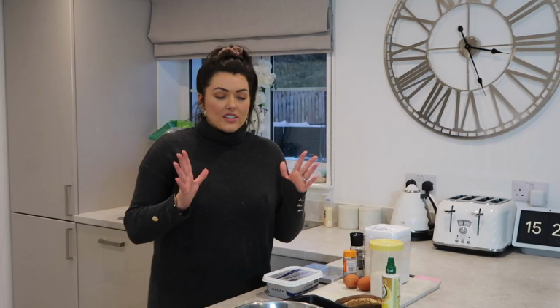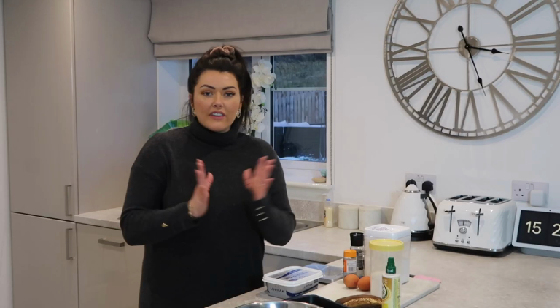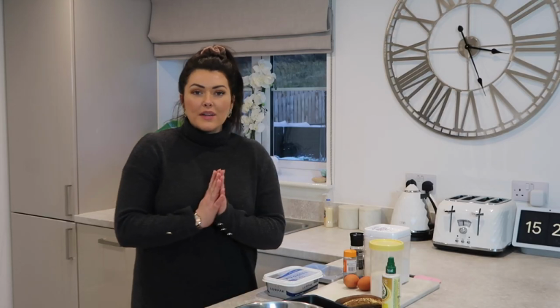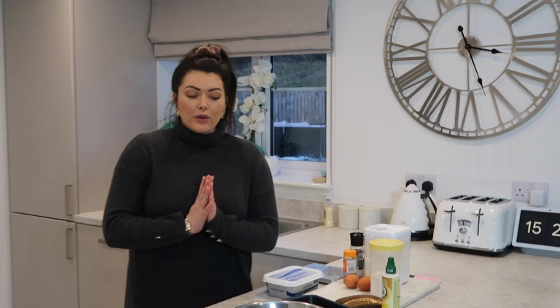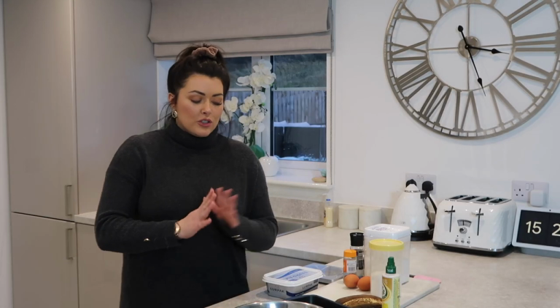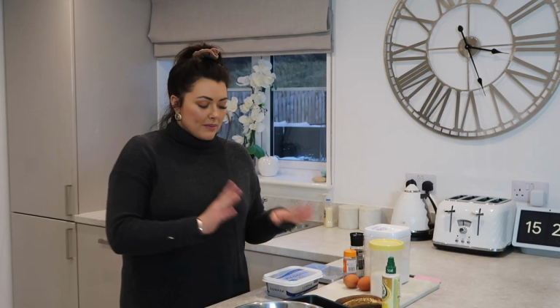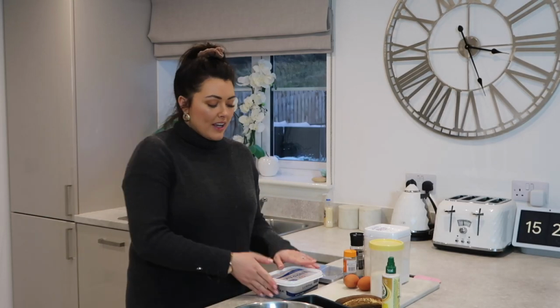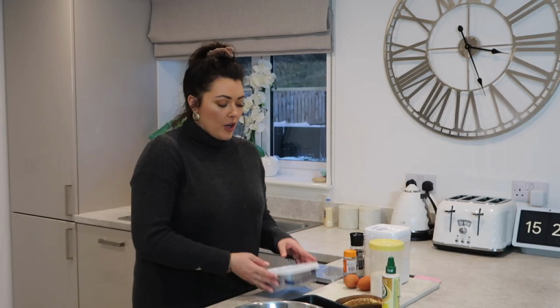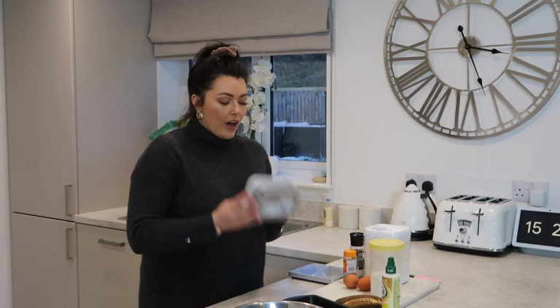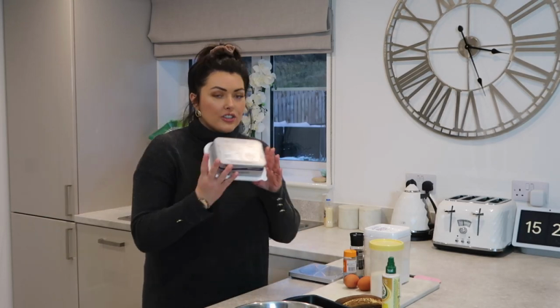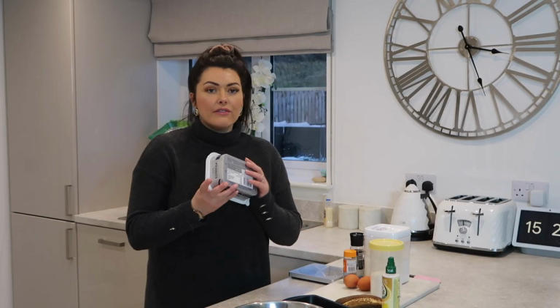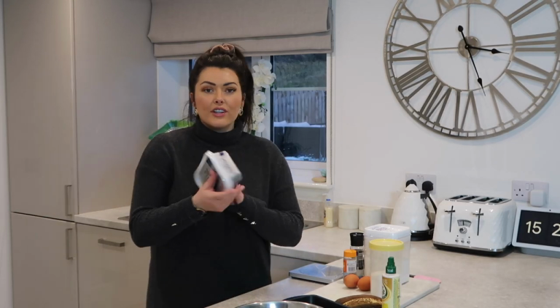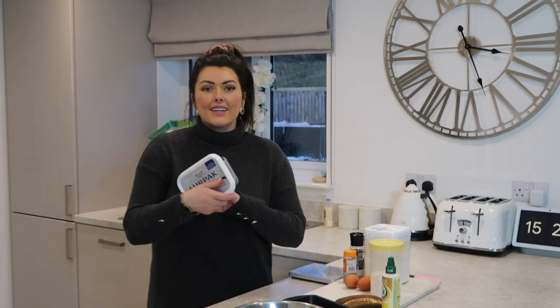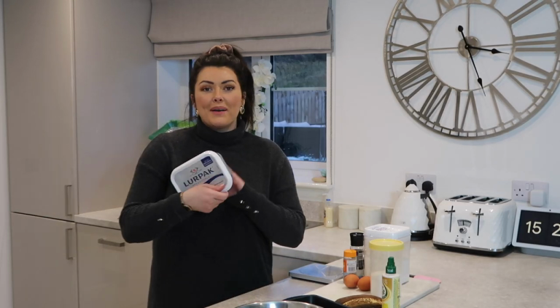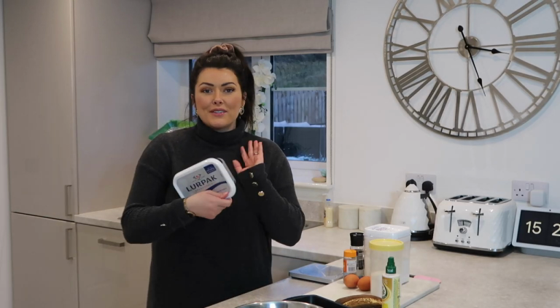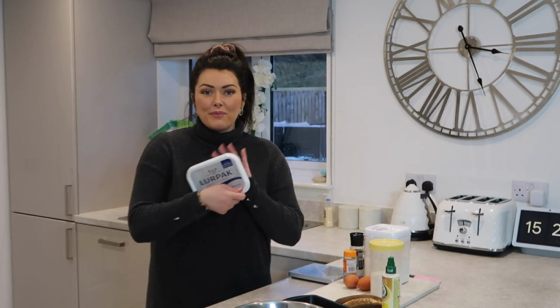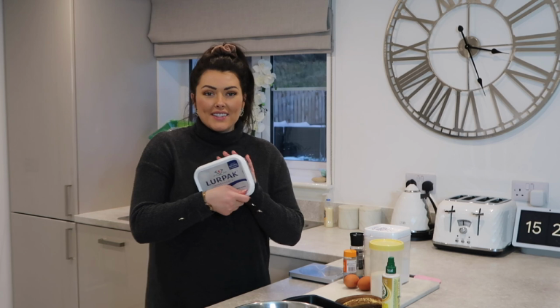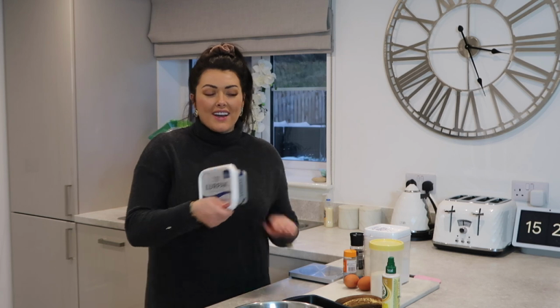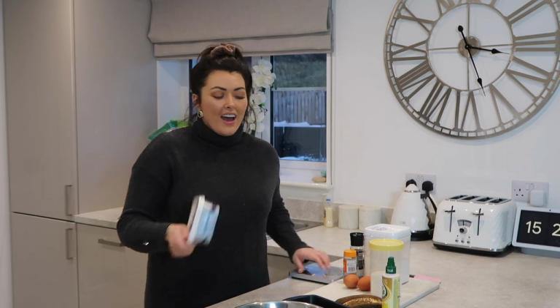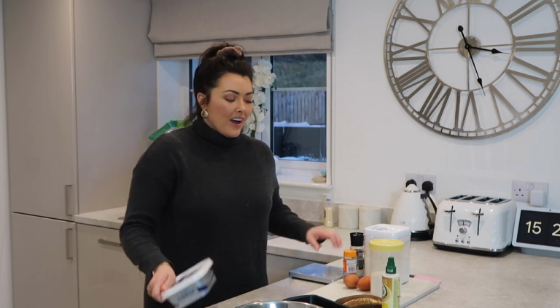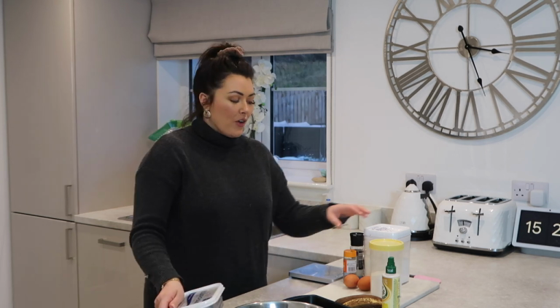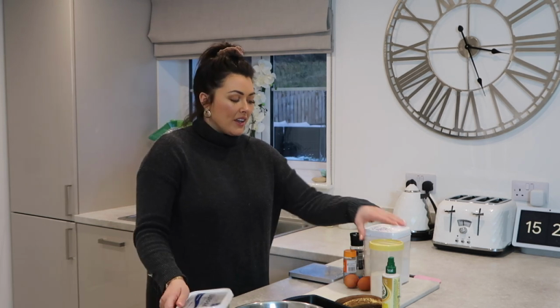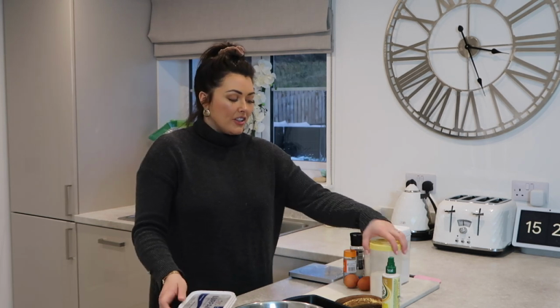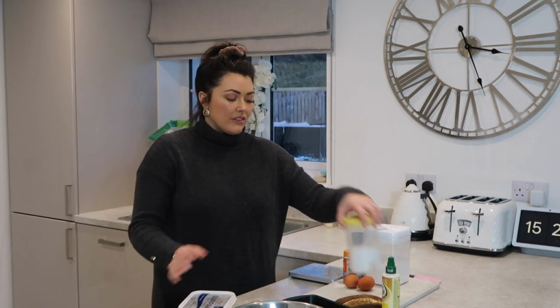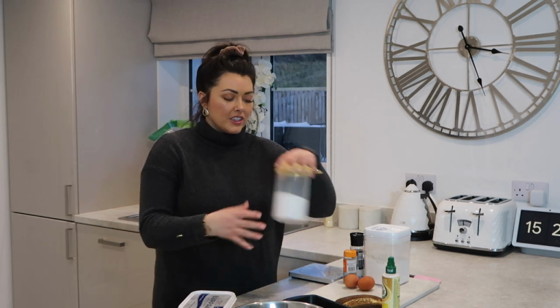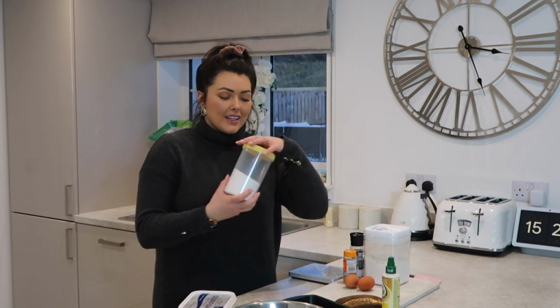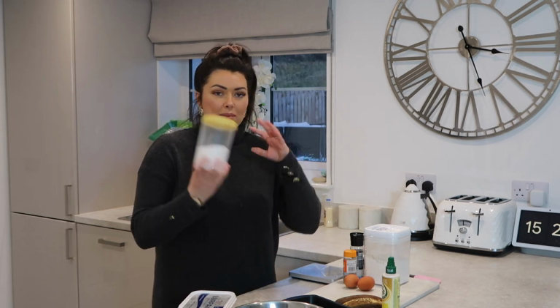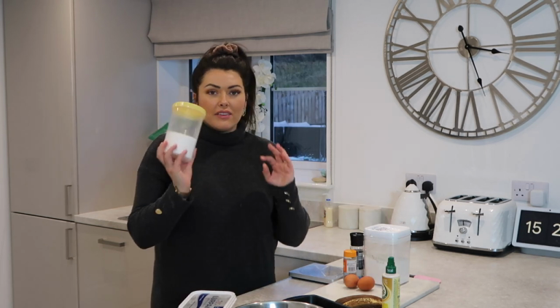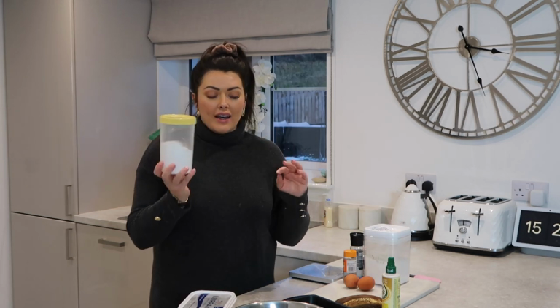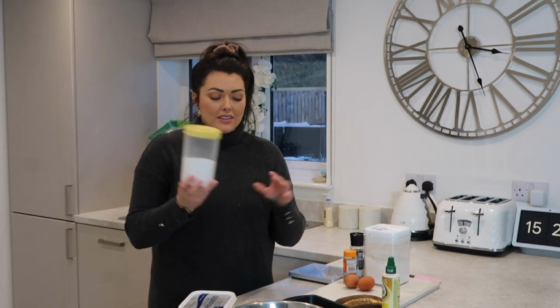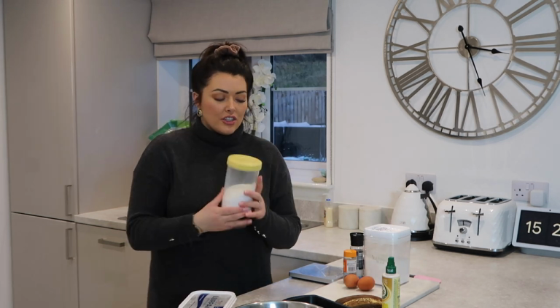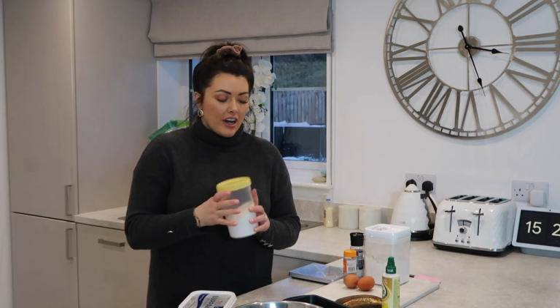So I'm going to go ahead and get started and show you the order that we make all of this in. The first thing we're going to do is measure 140 grams of butter along with 140 grams of caster sugar.